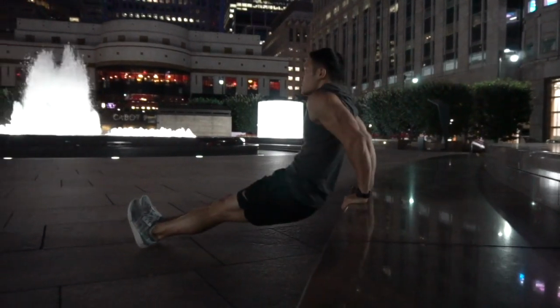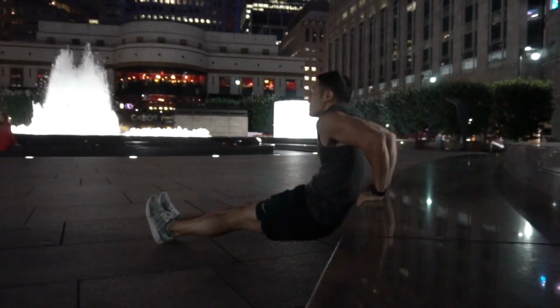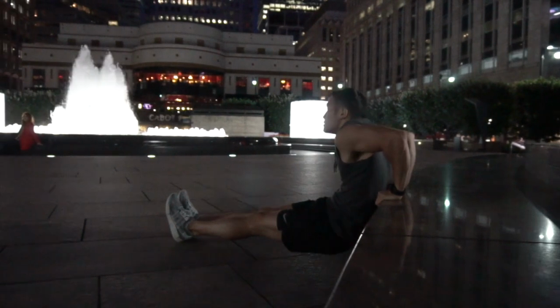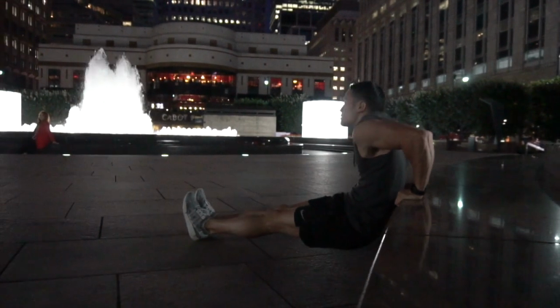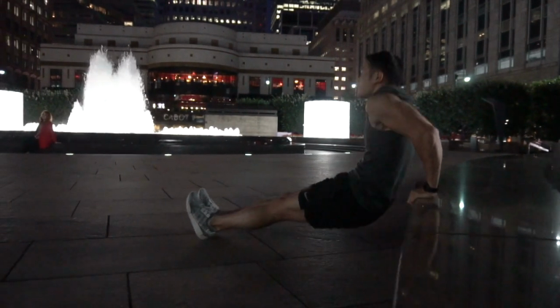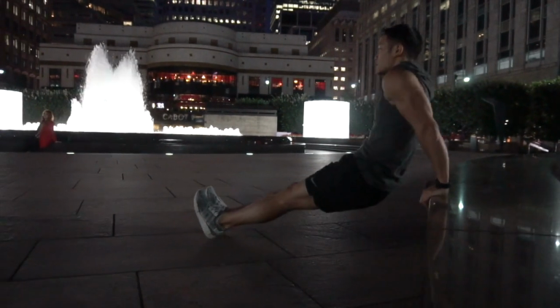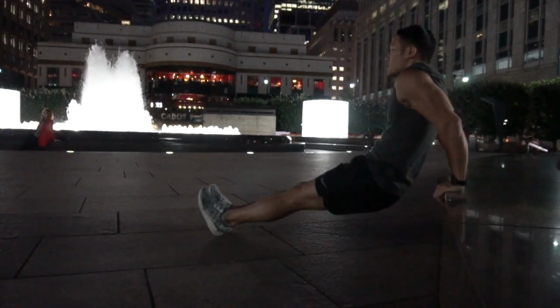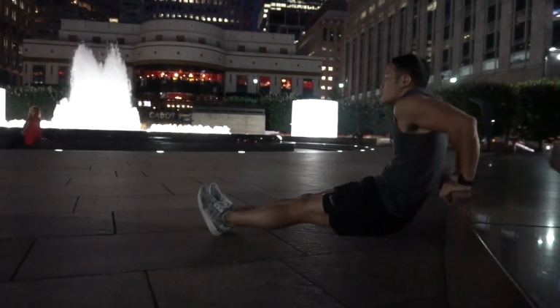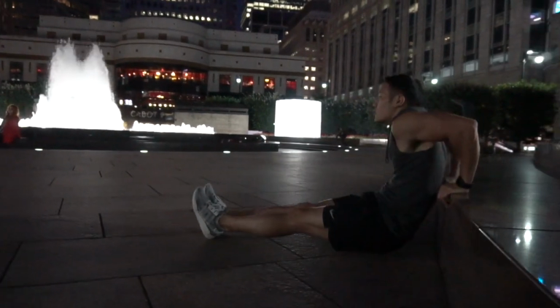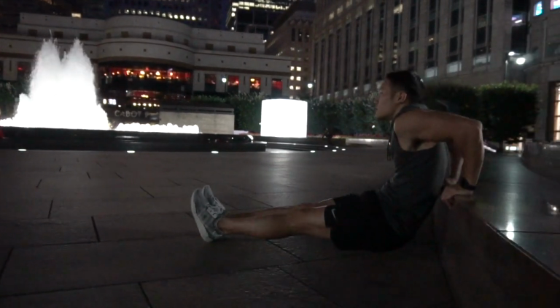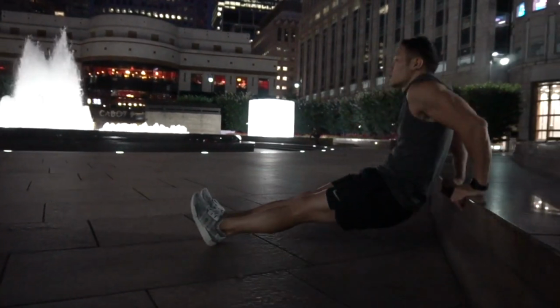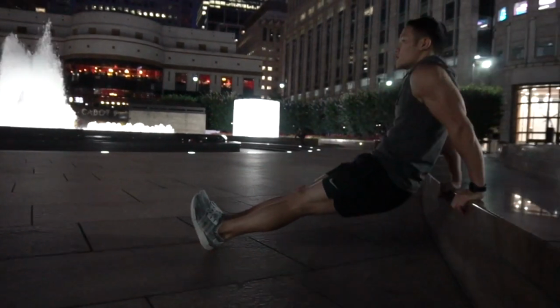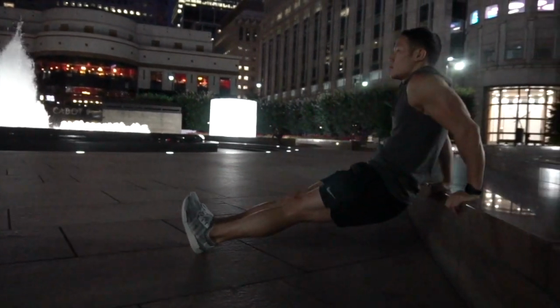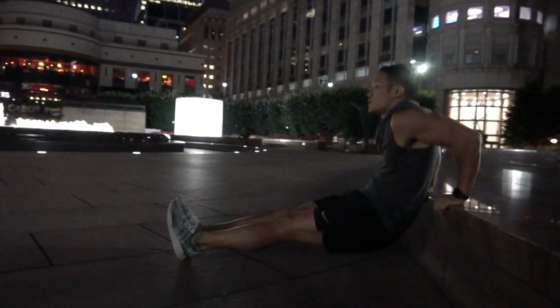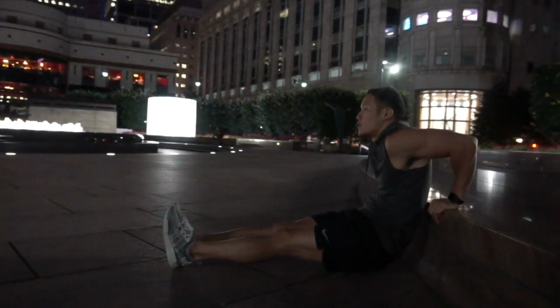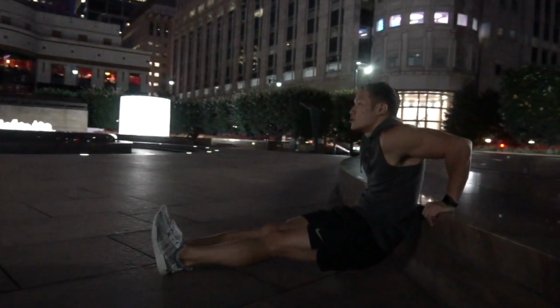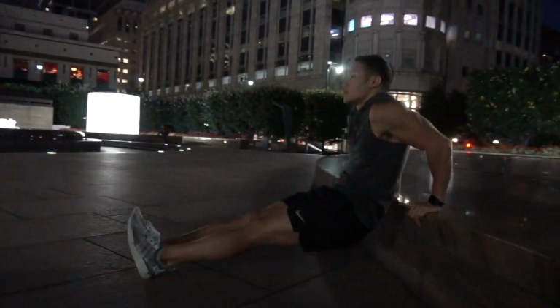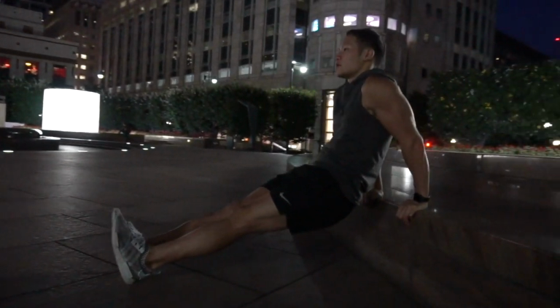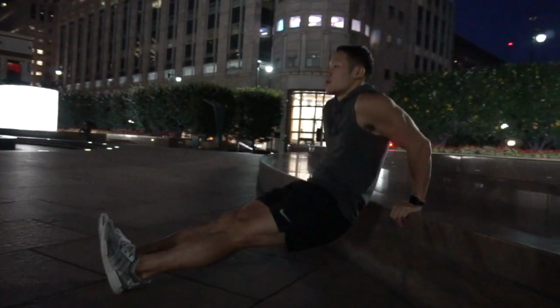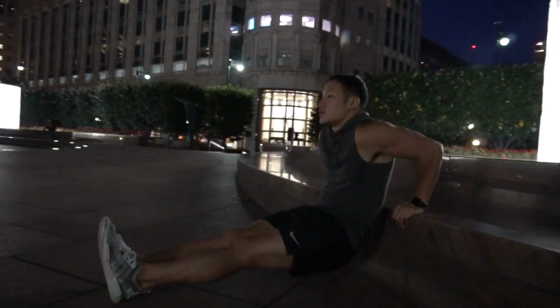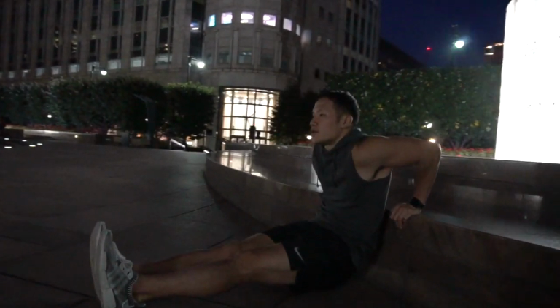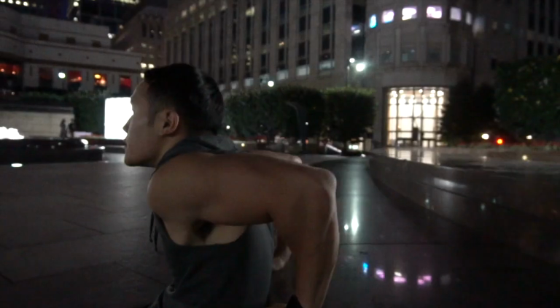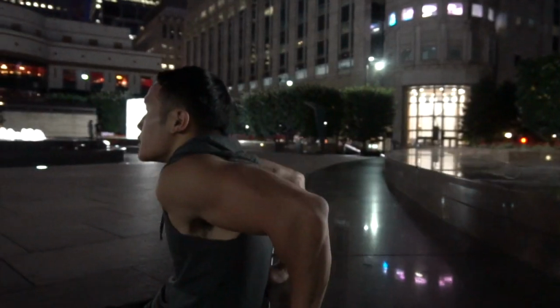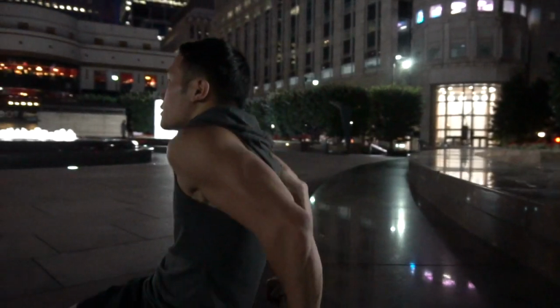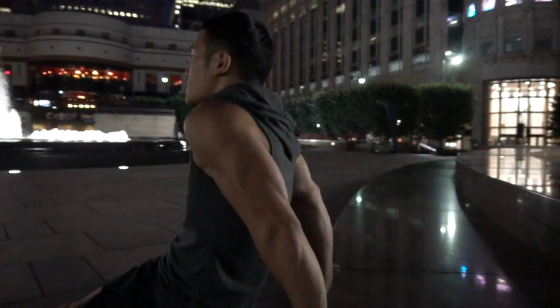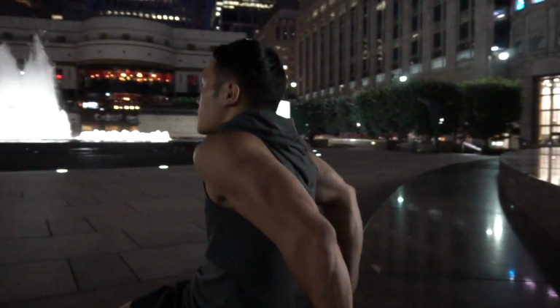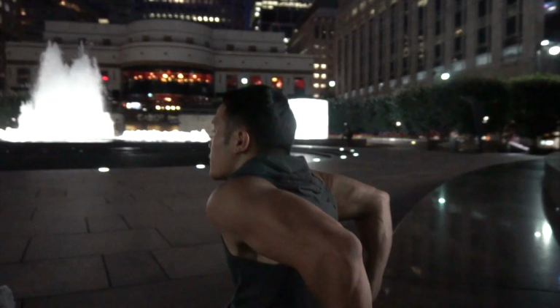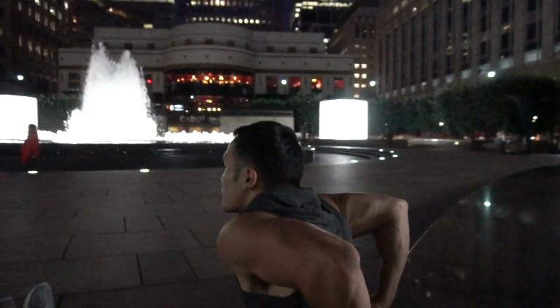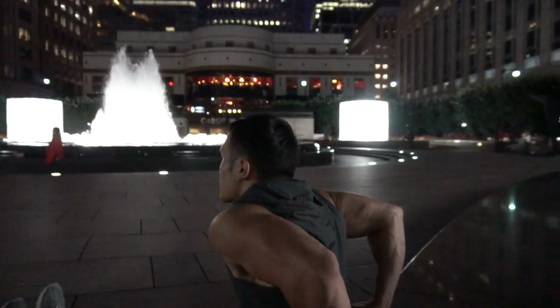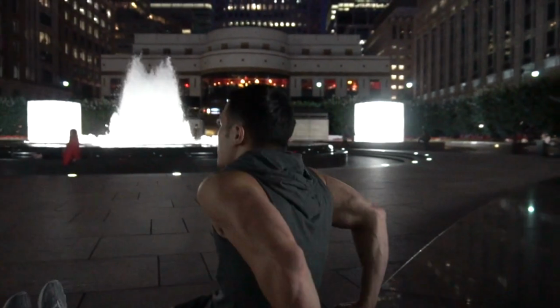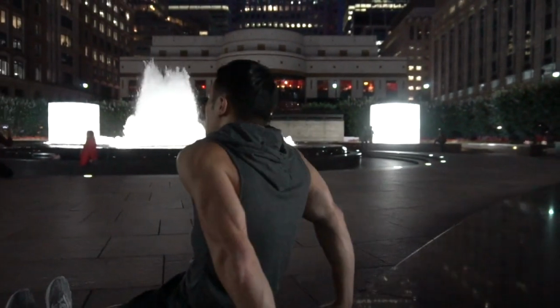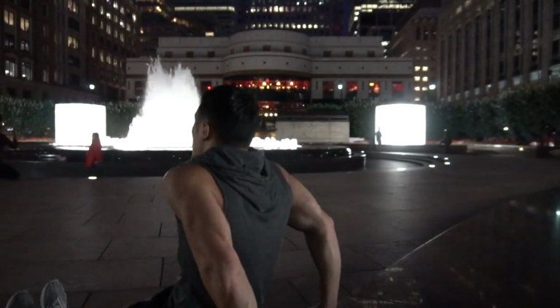Last exercise — tricep dips. Make sure that you have a full range of motion and that you control the movement on your way up and down.